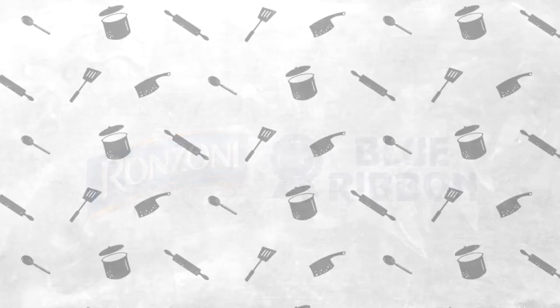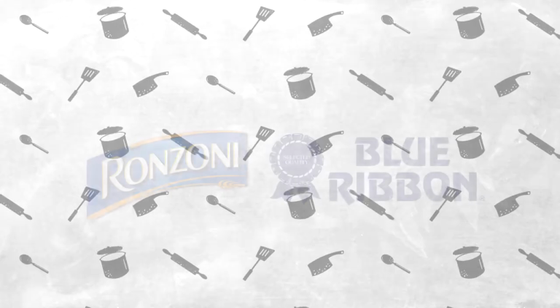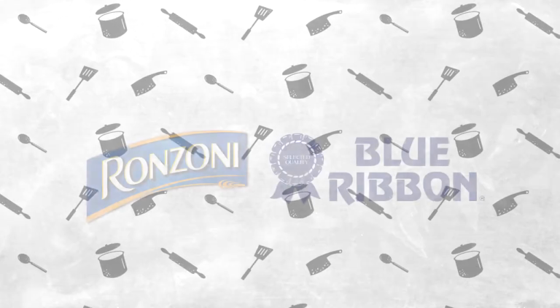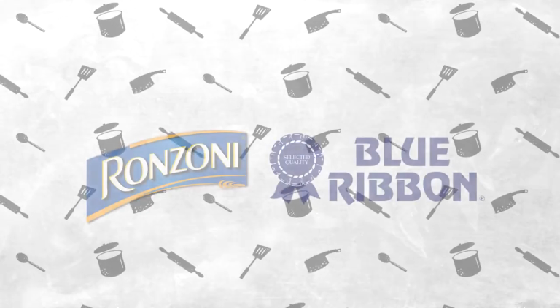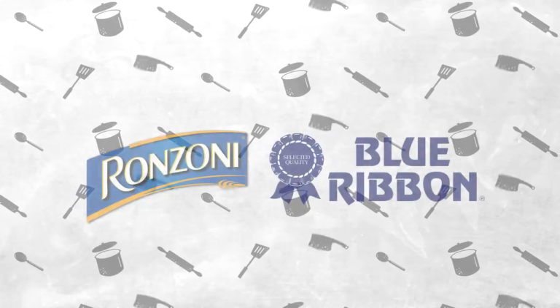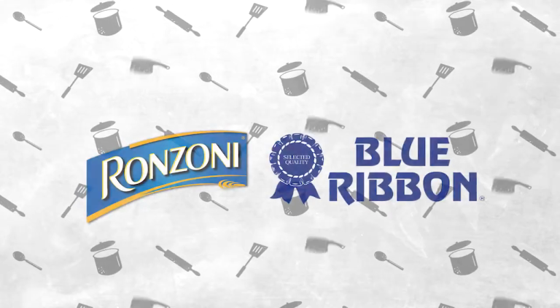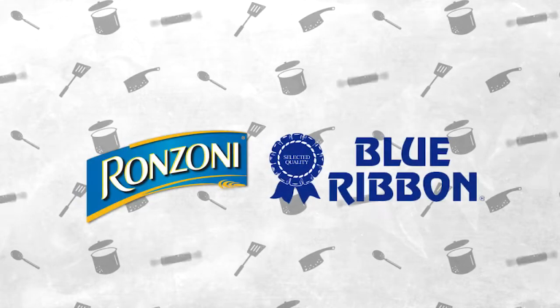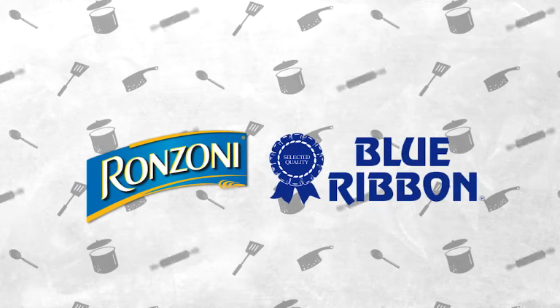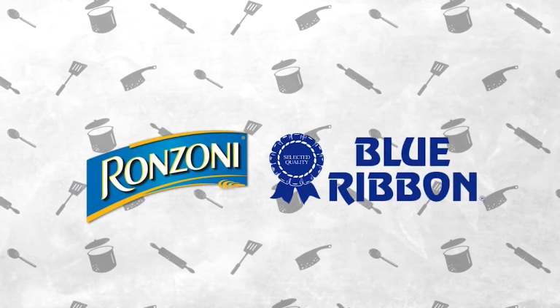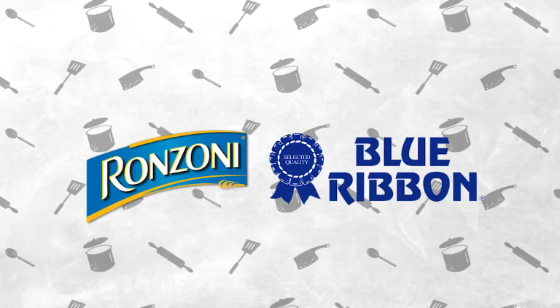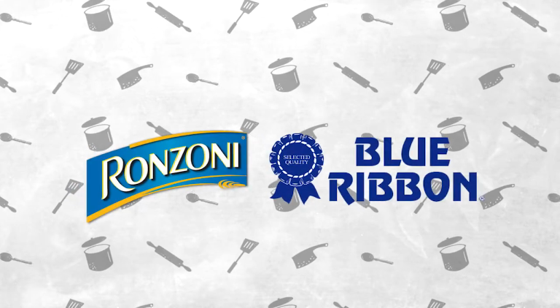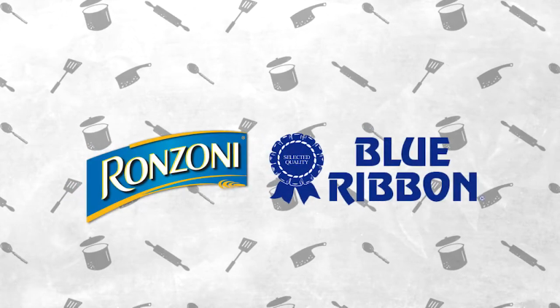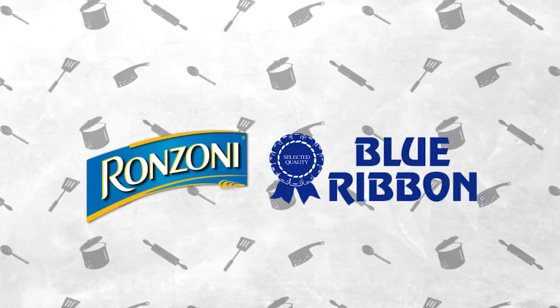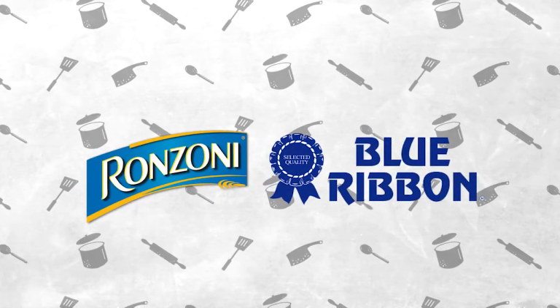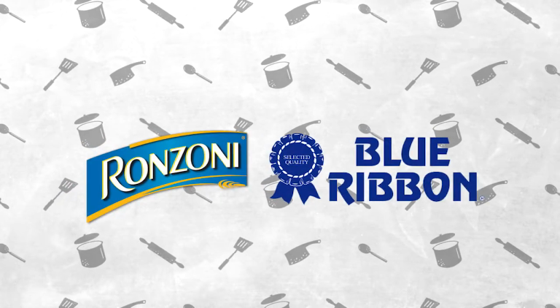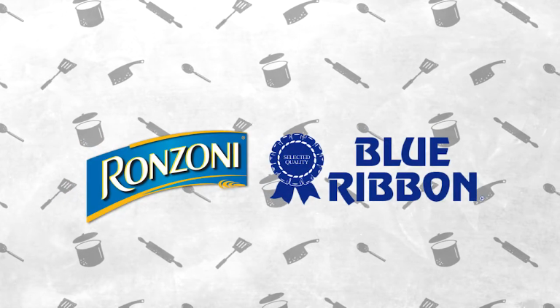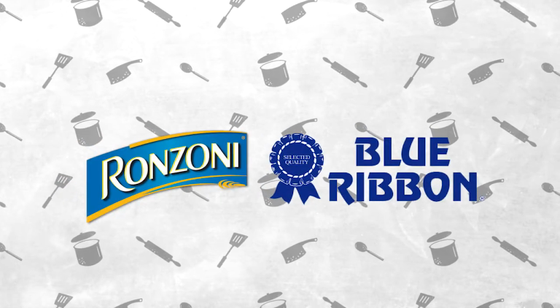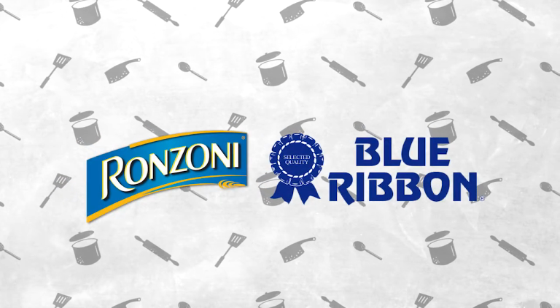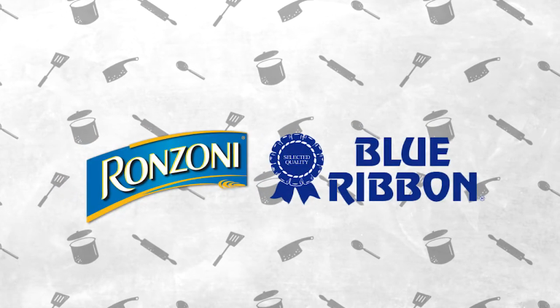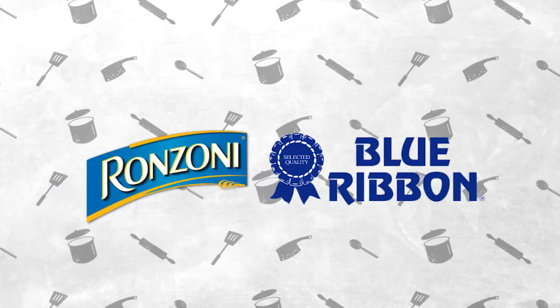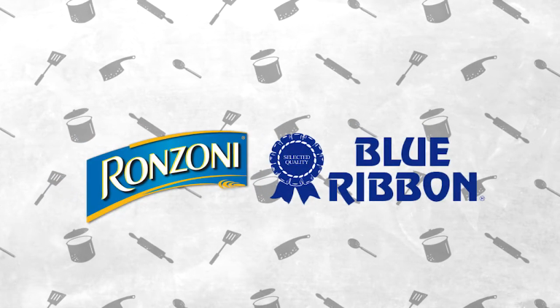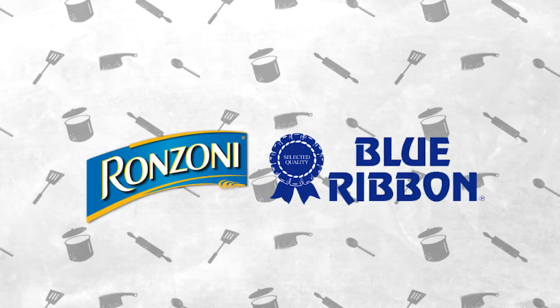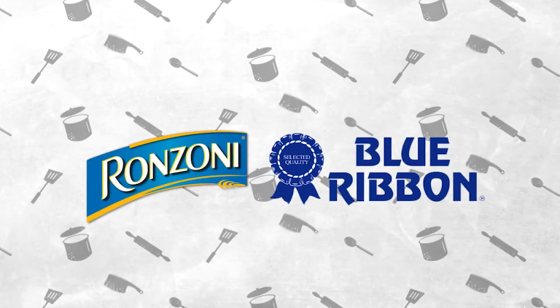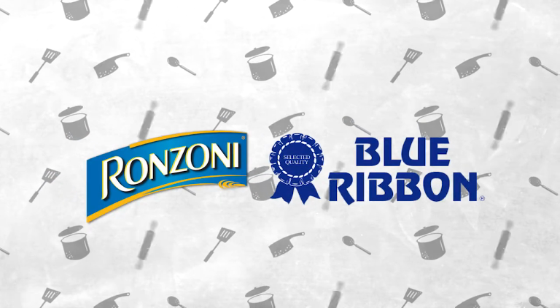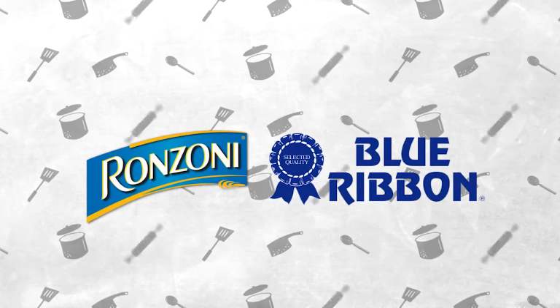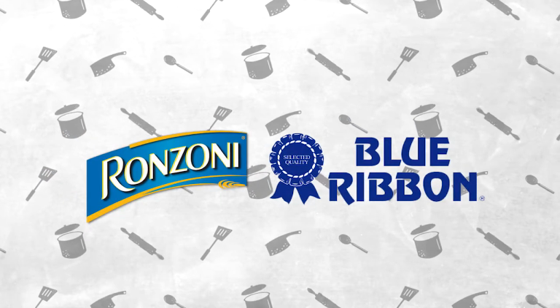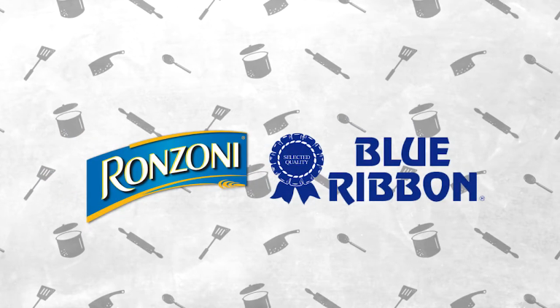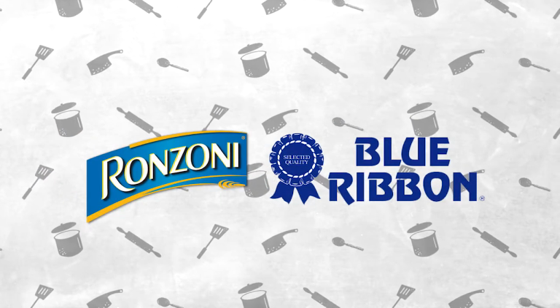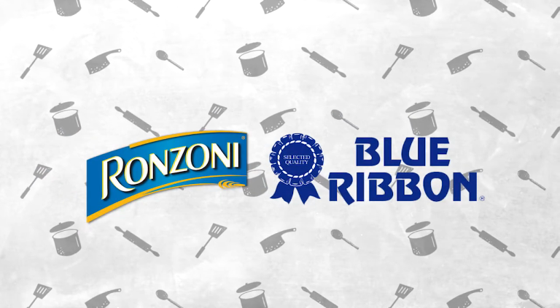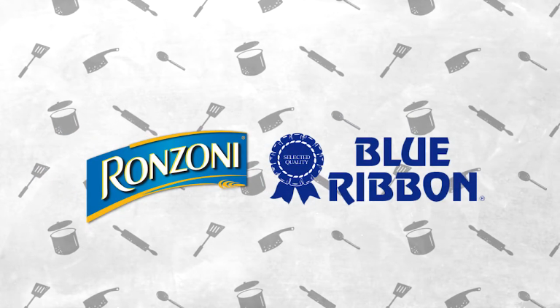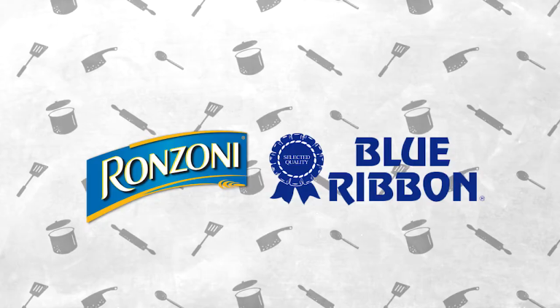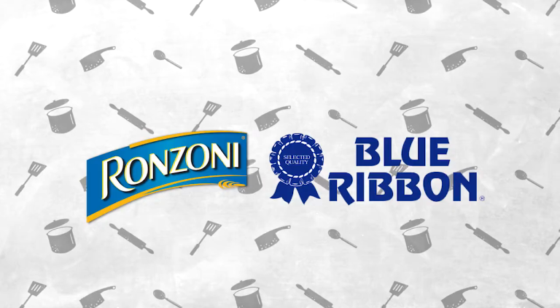This episode is brought to you by Ronzoni and Blue Ribbon, available at all local stores.